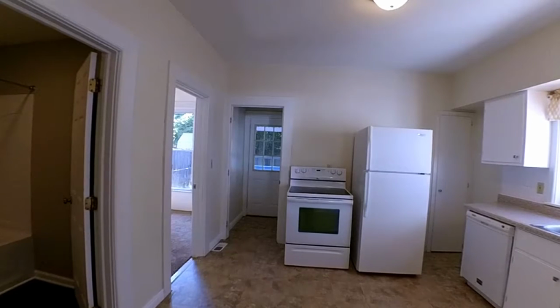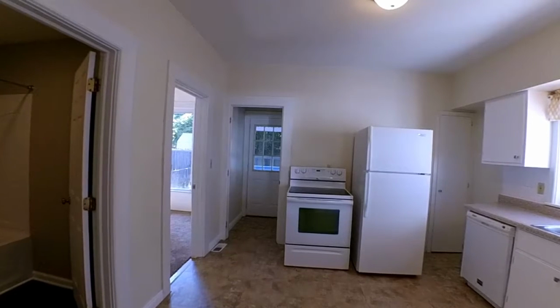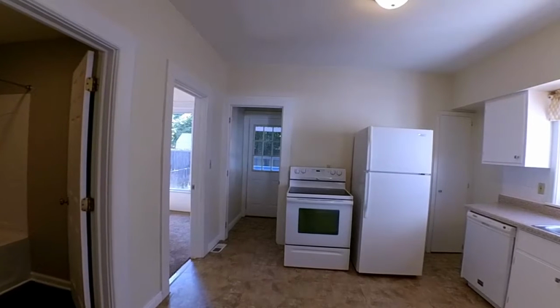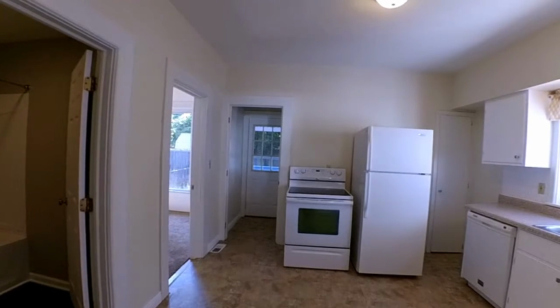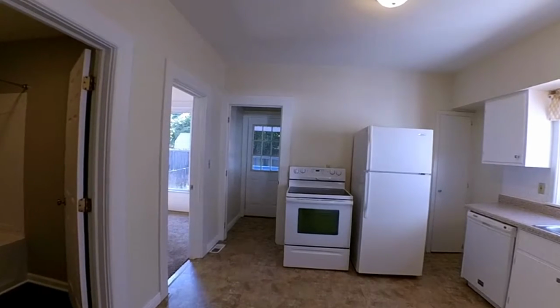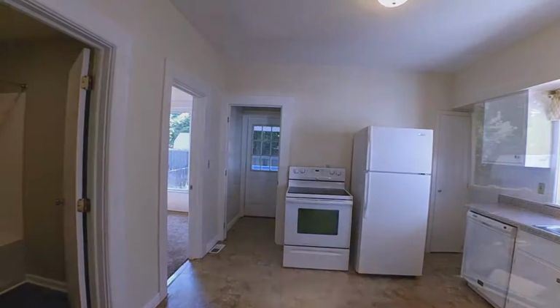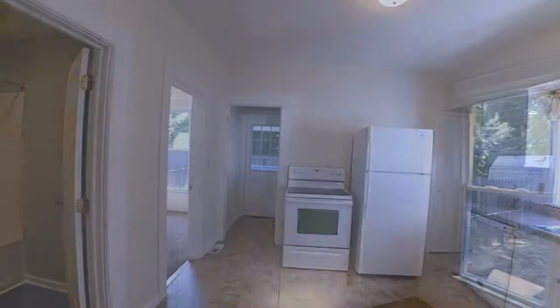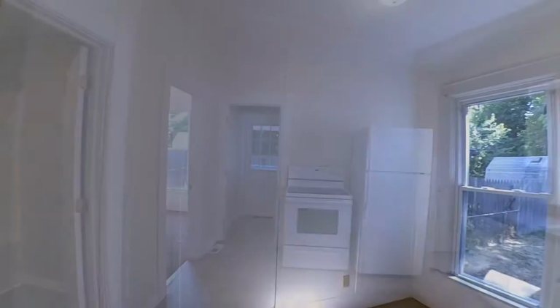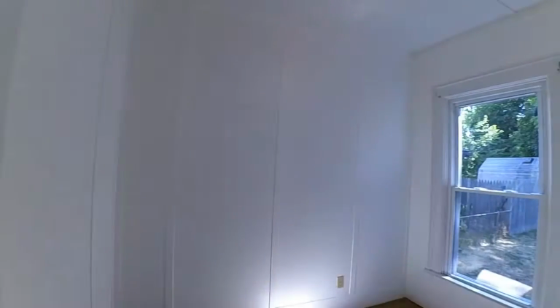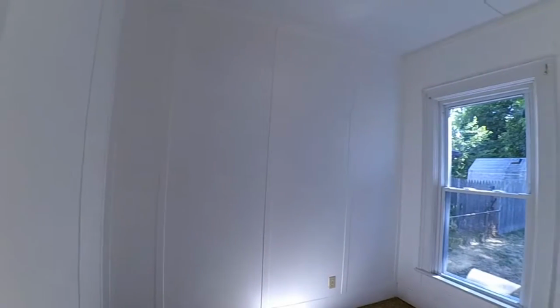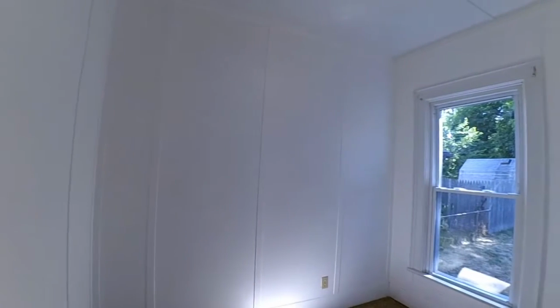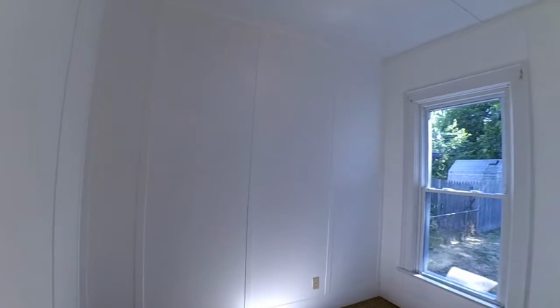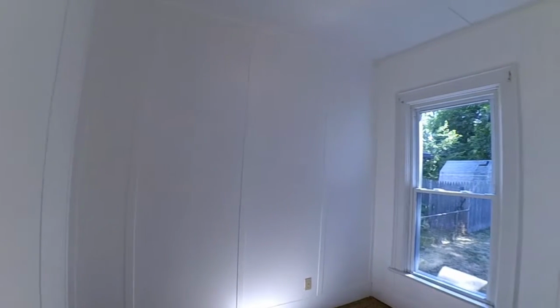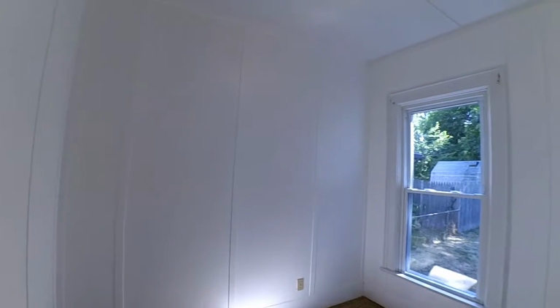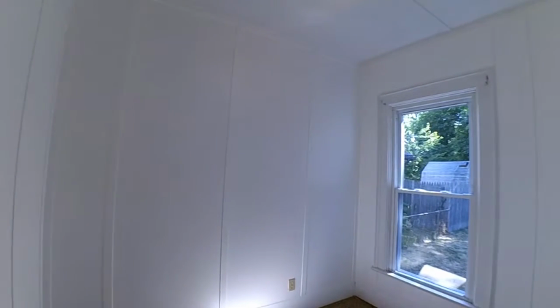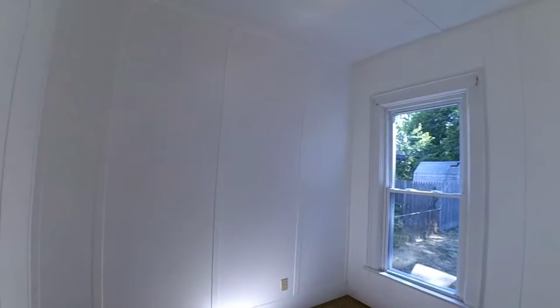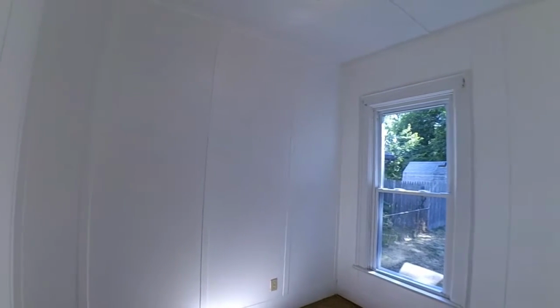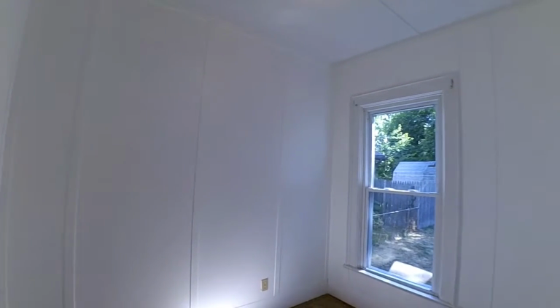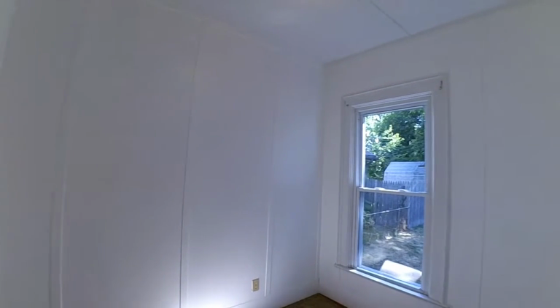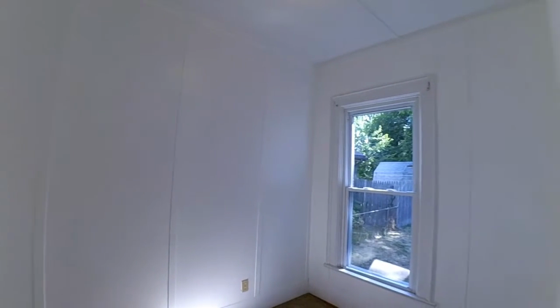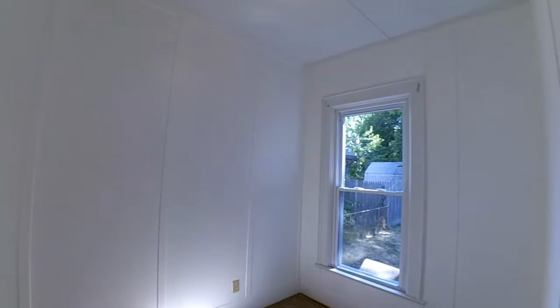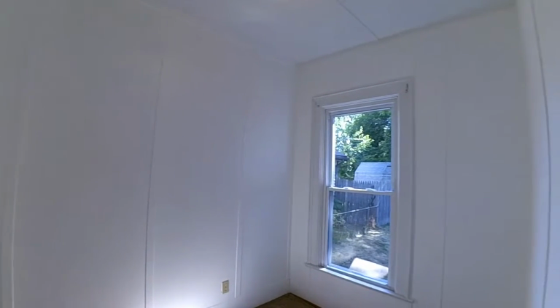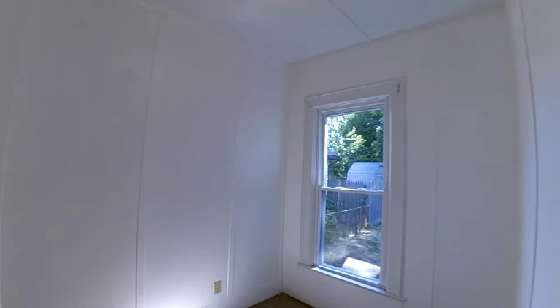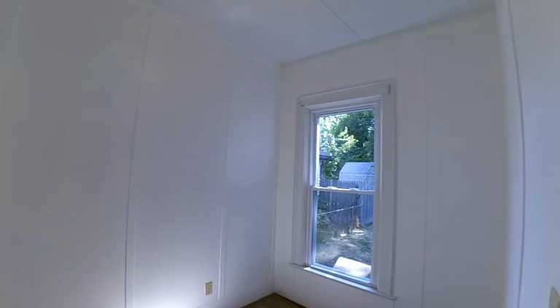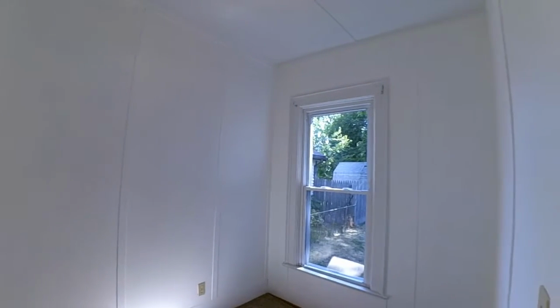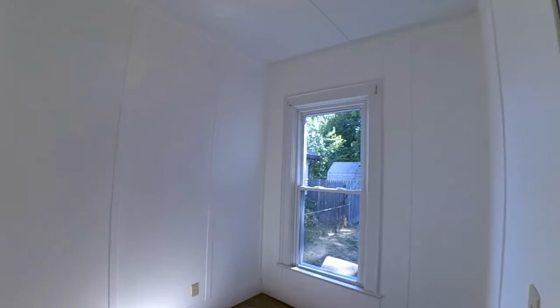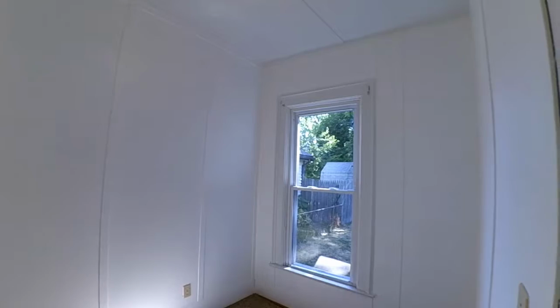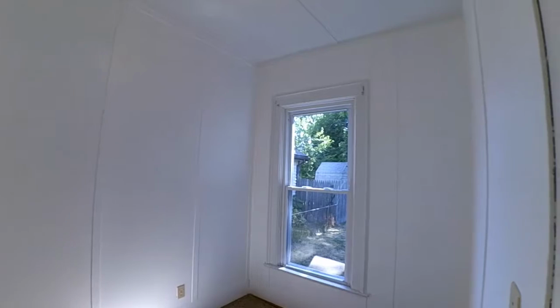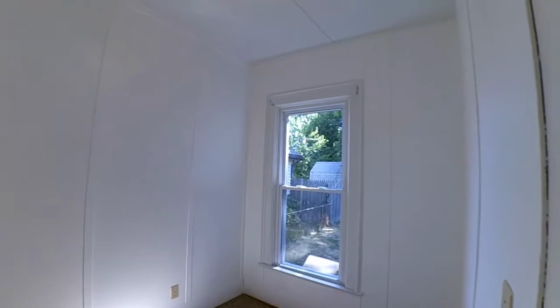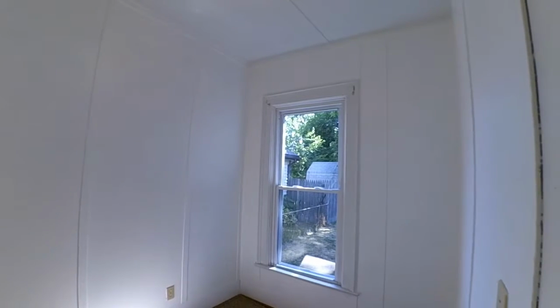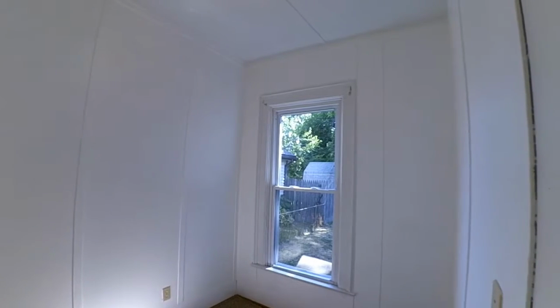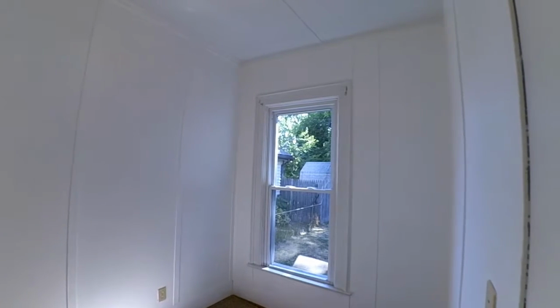The rear corner bedroom takes you from nursery to junior bedroom, or if needed, an office.